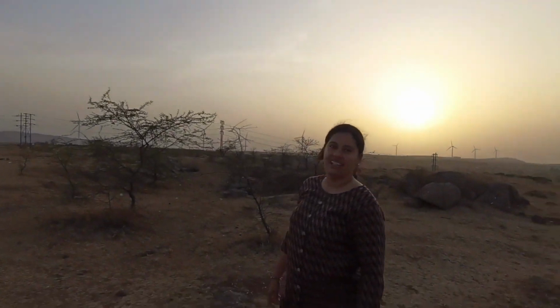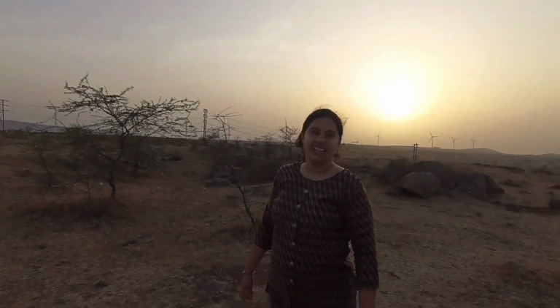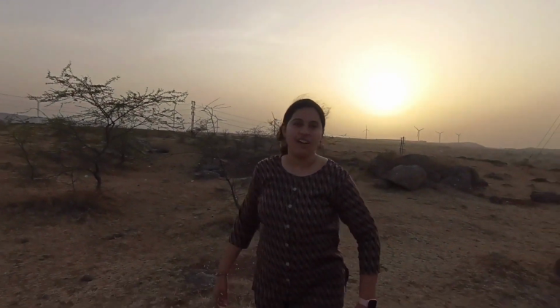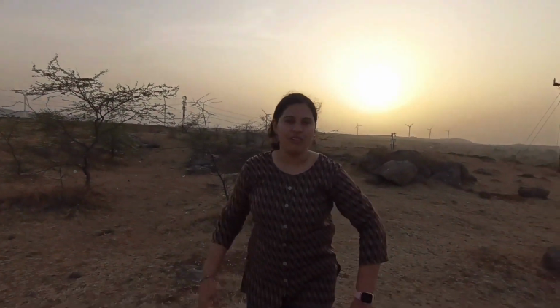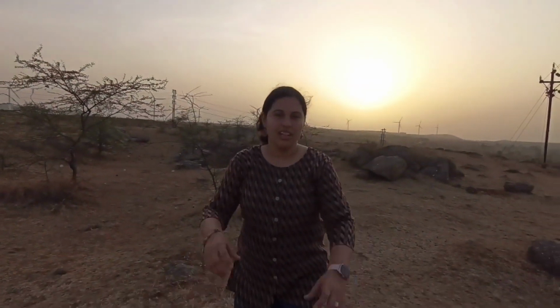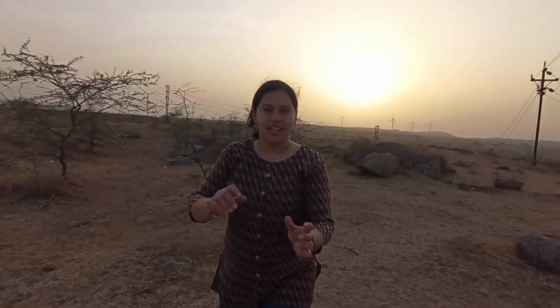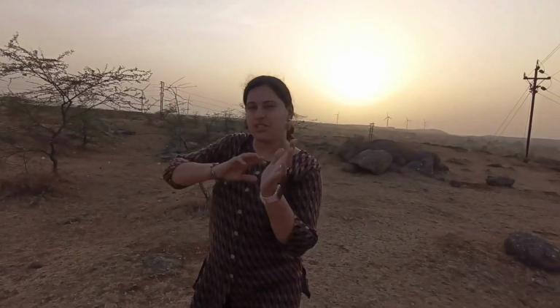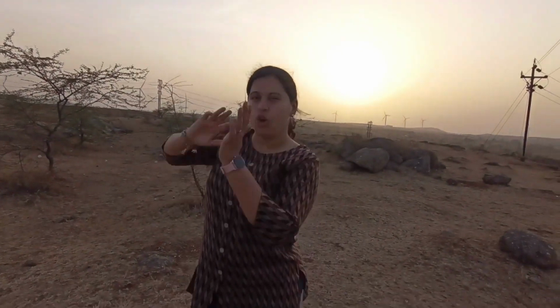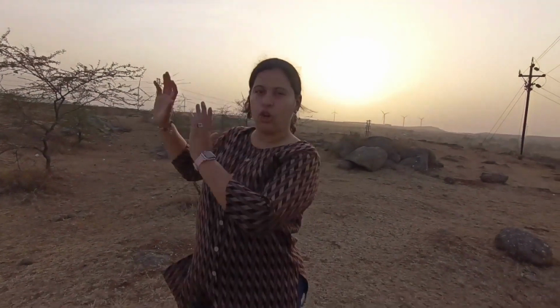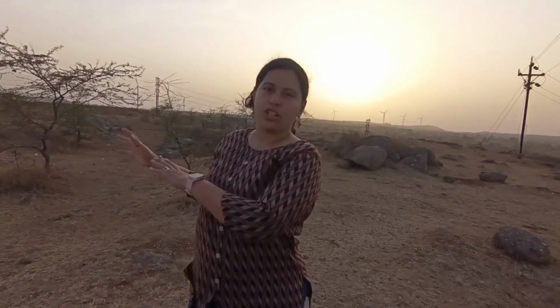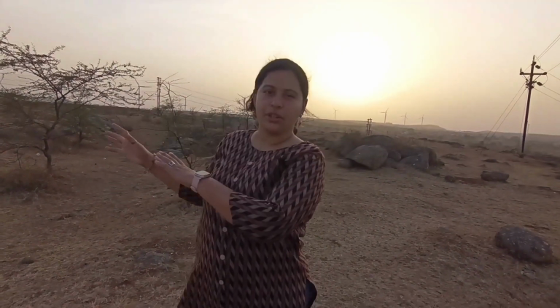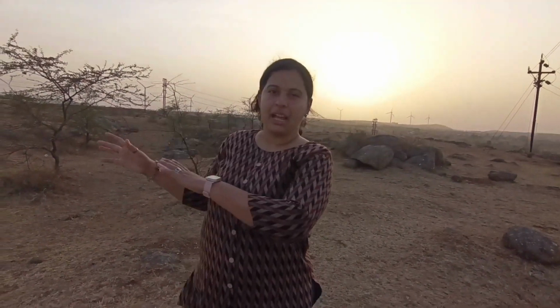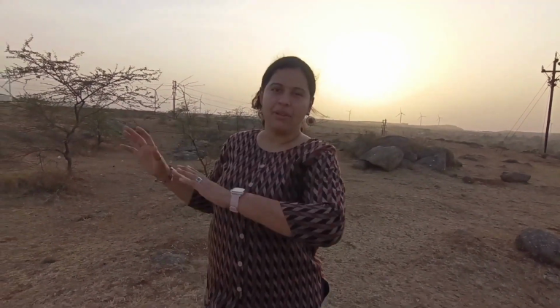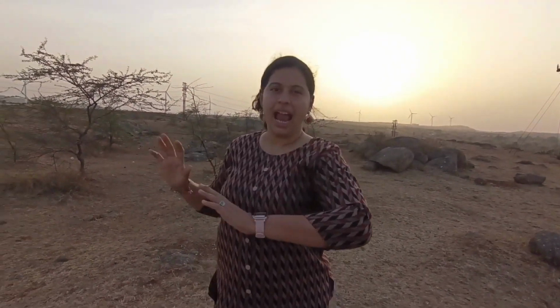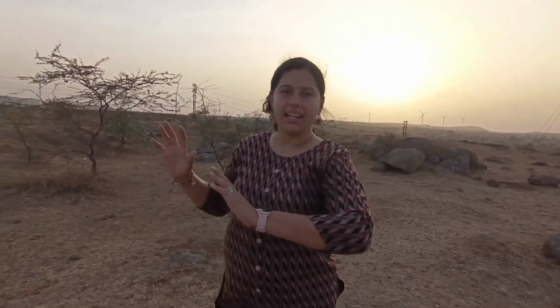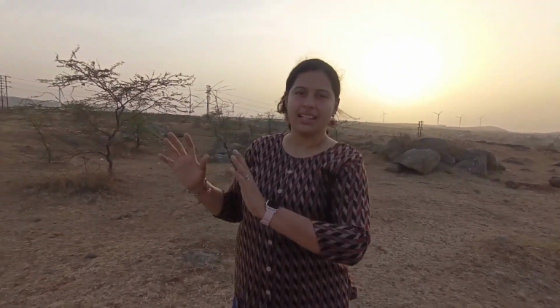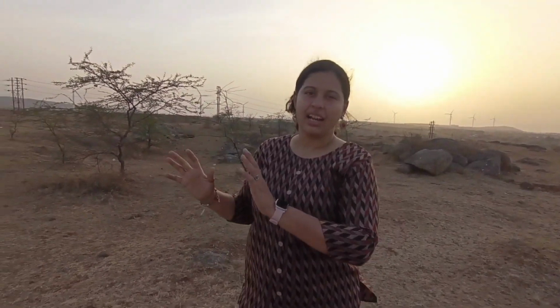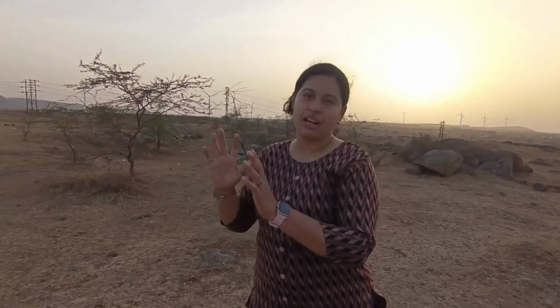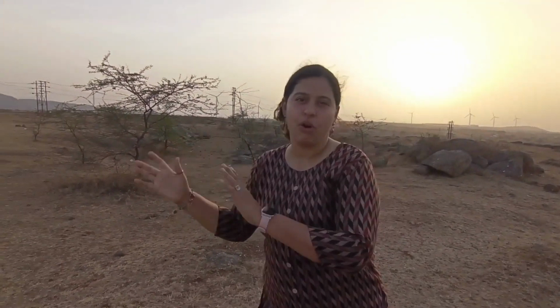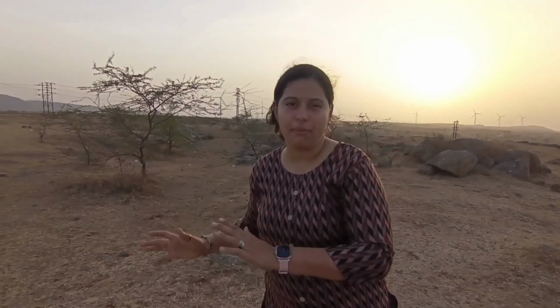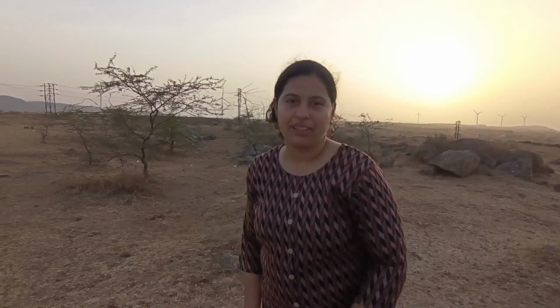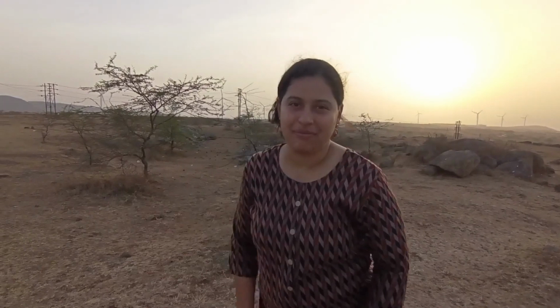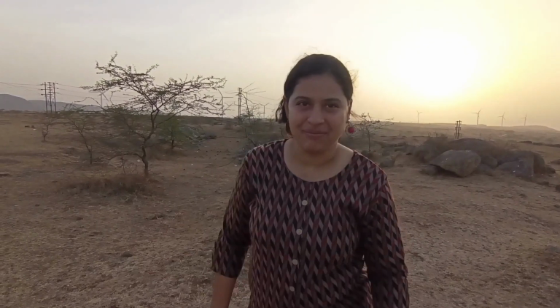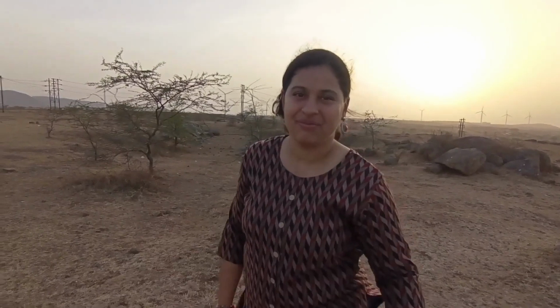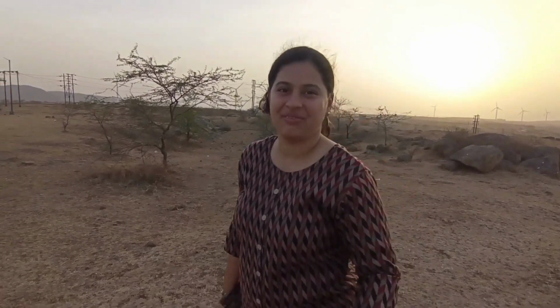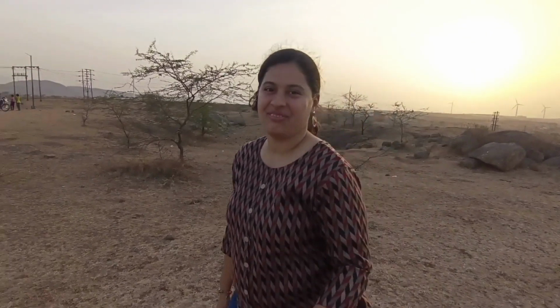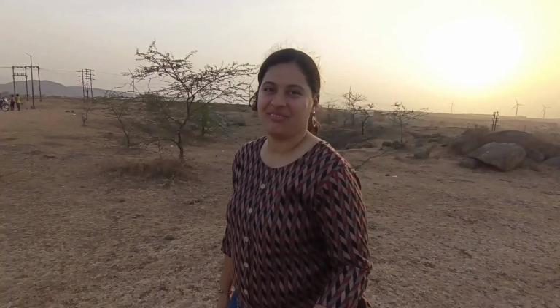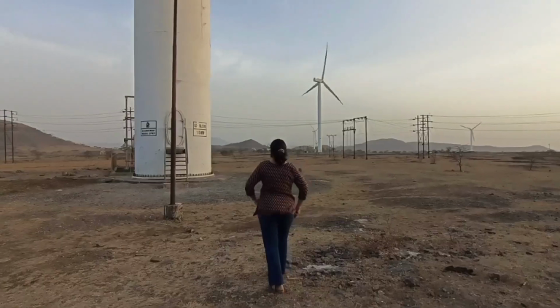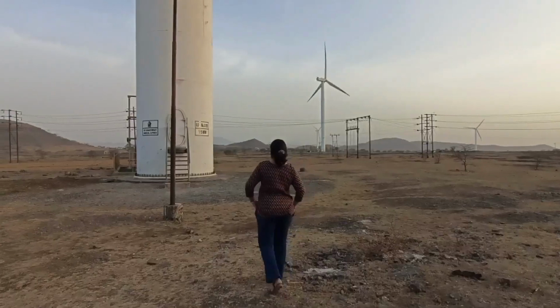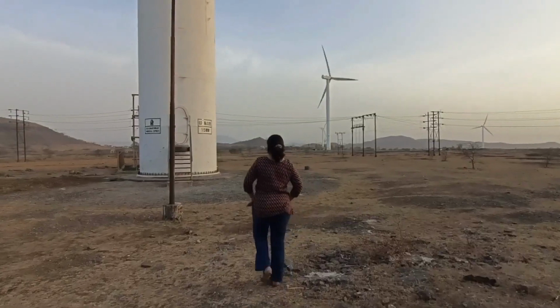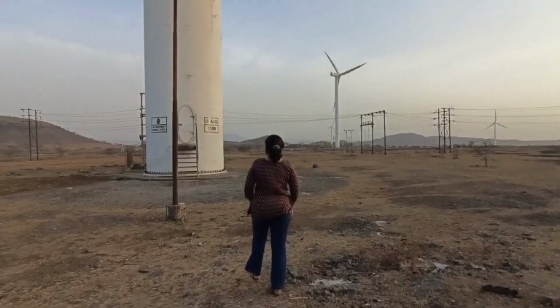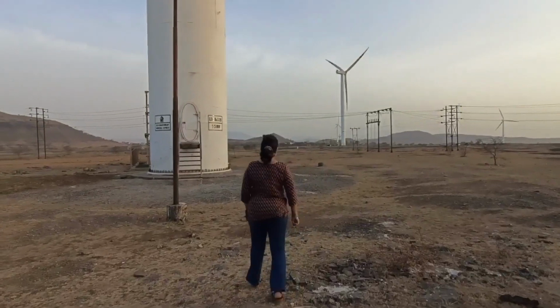Now let's go closer to them and see a little more about them.